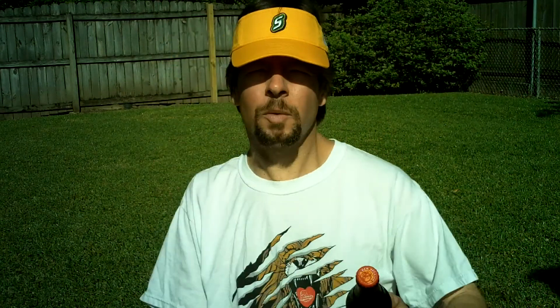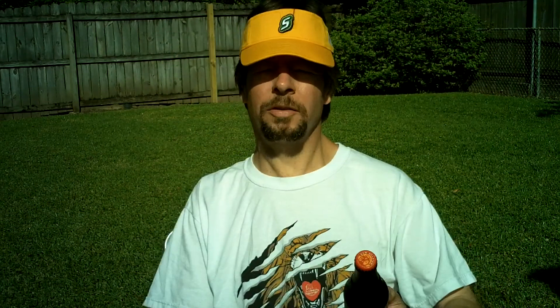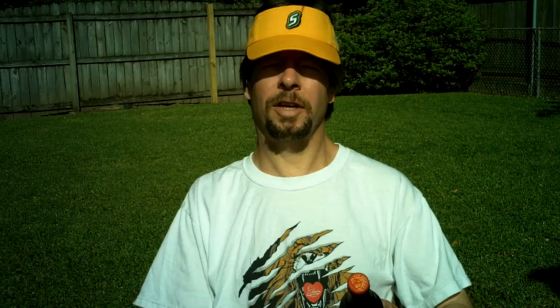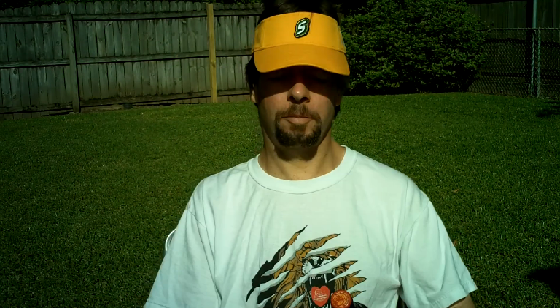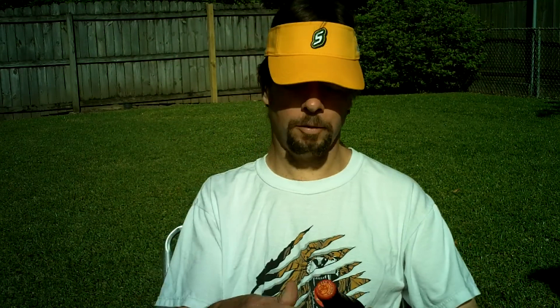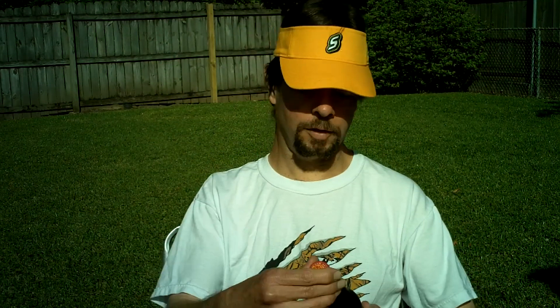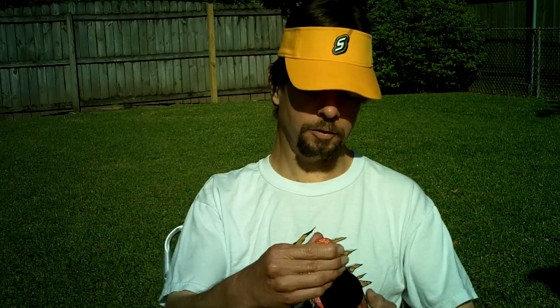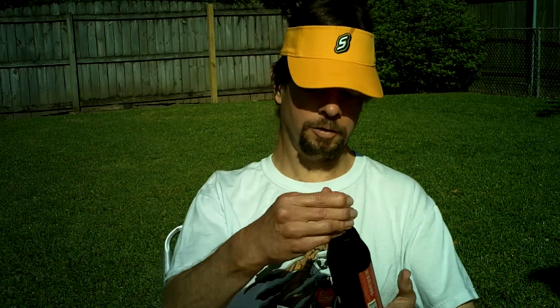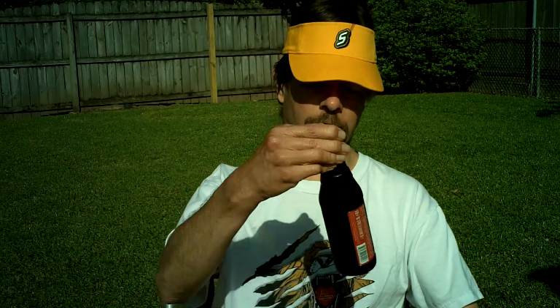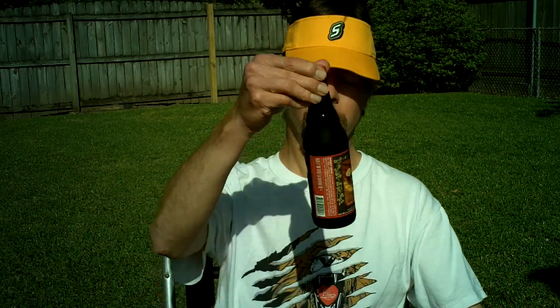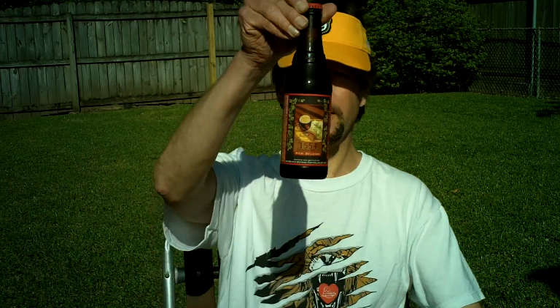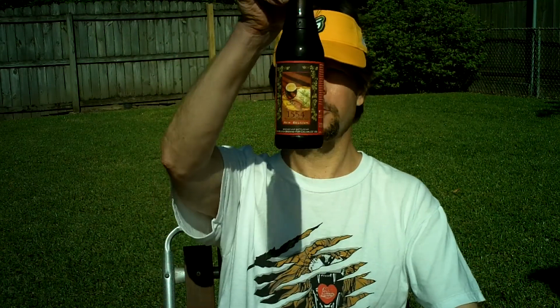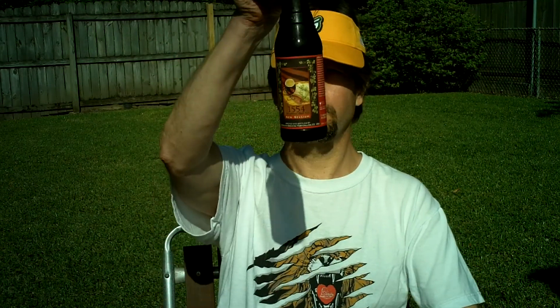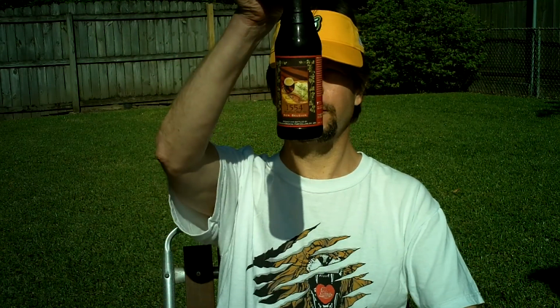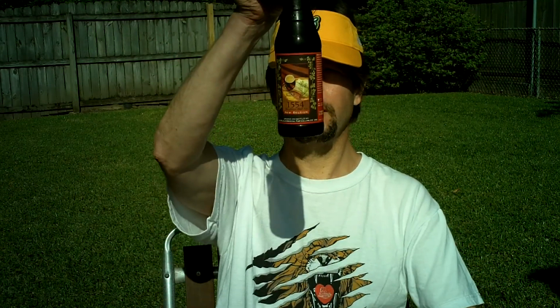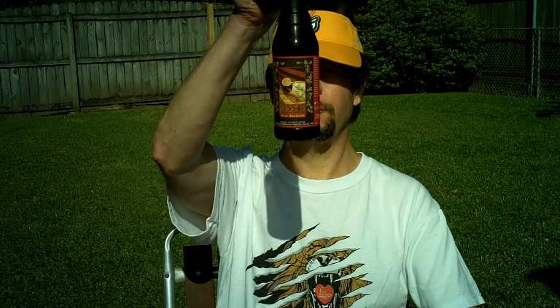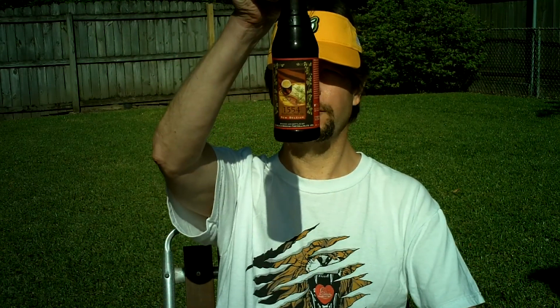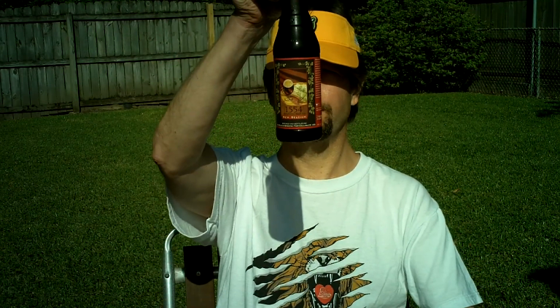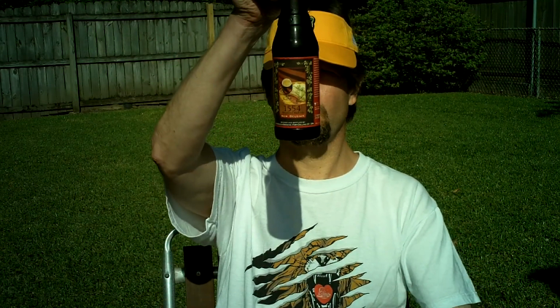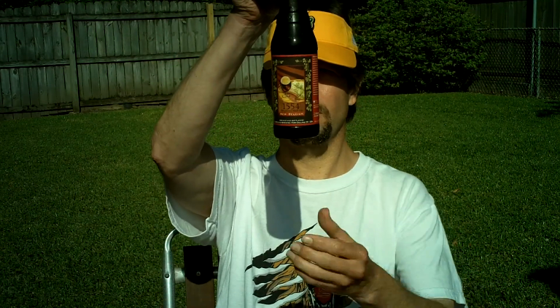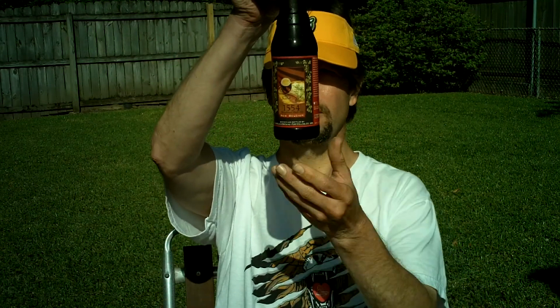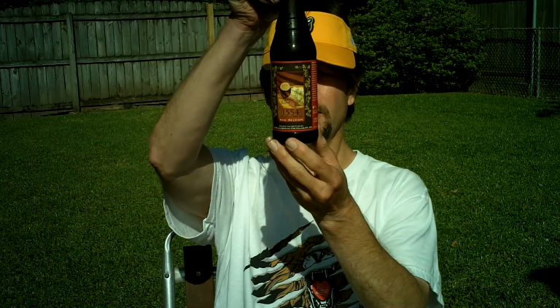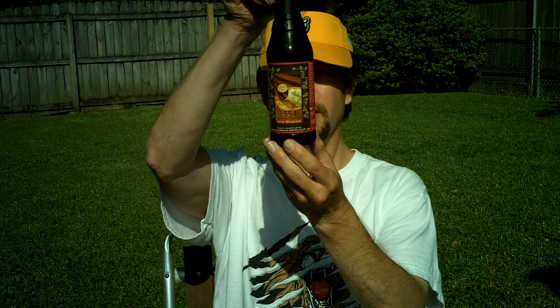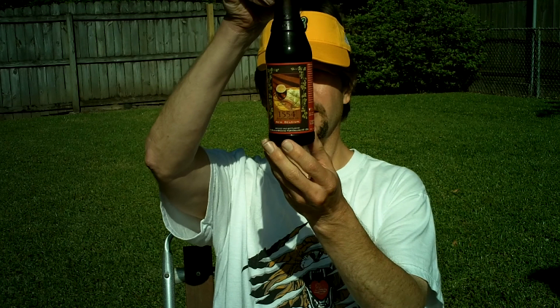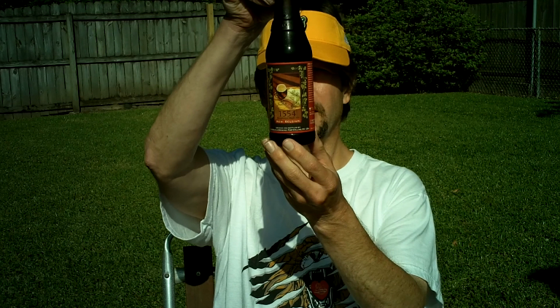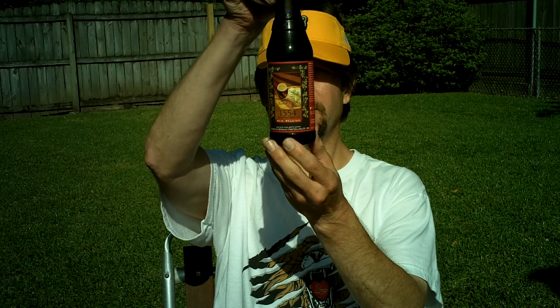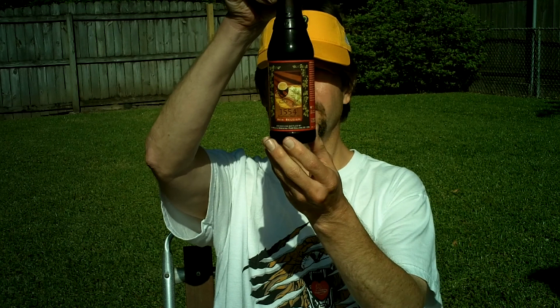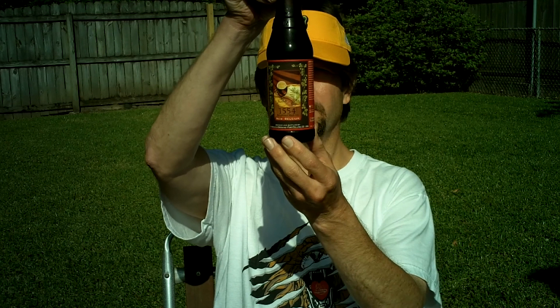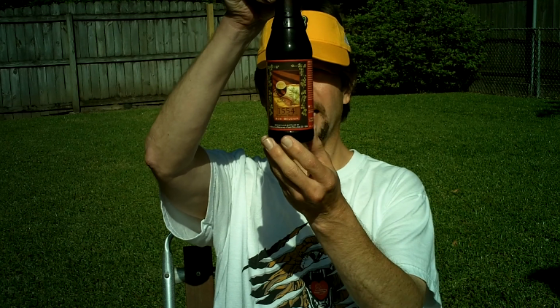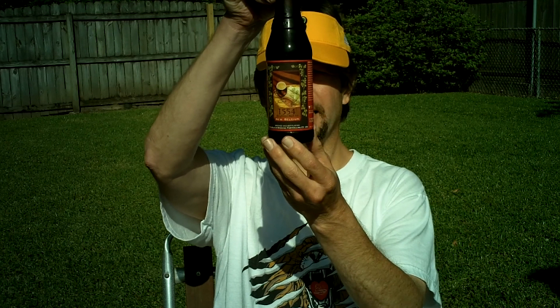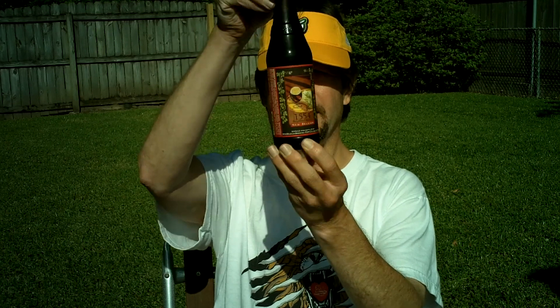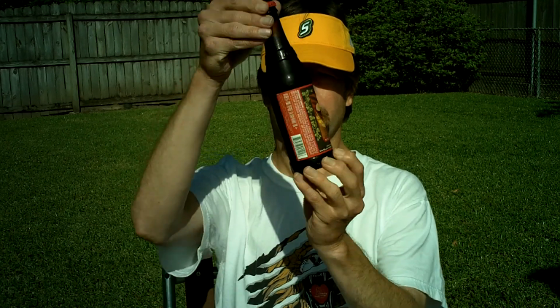Louisiana Beer Reviews: New Belgium's 1554 Enlightened Black Ale.